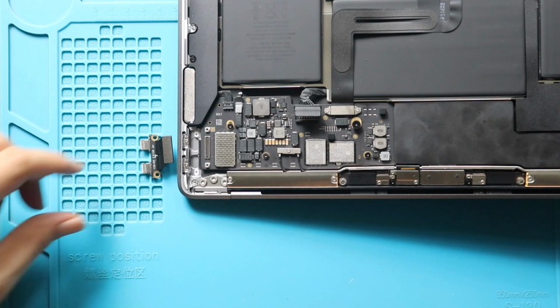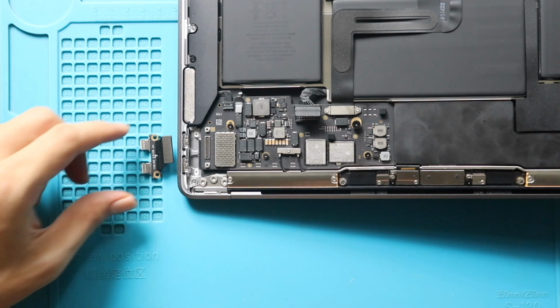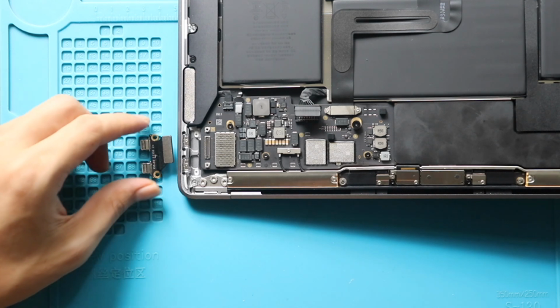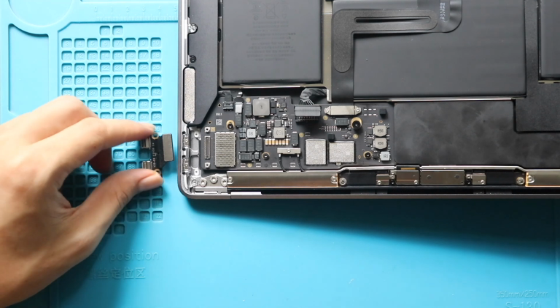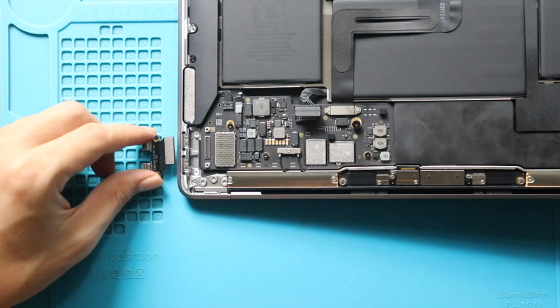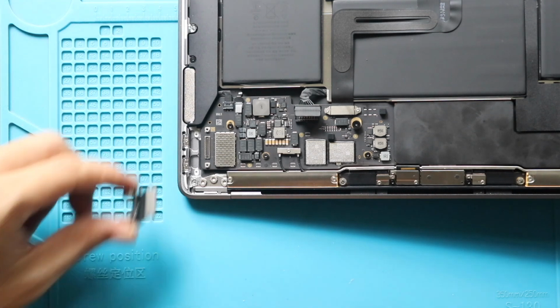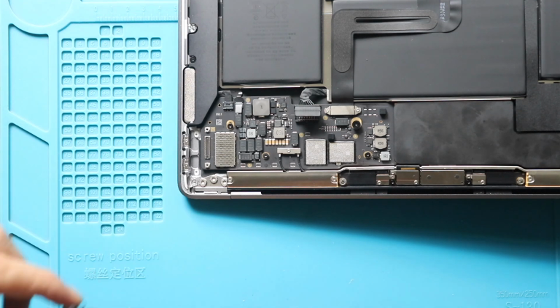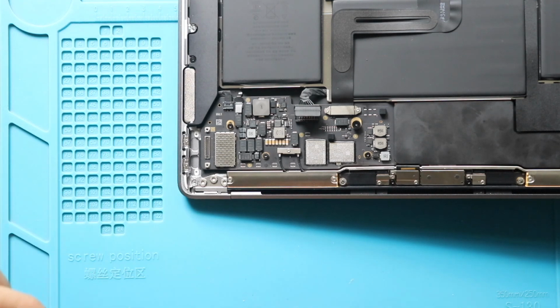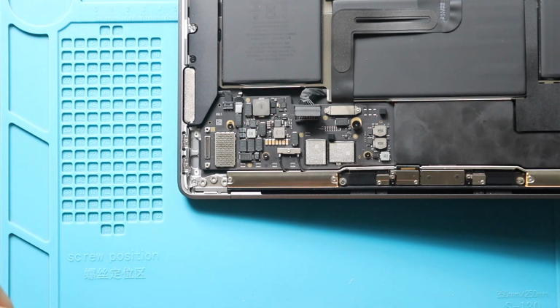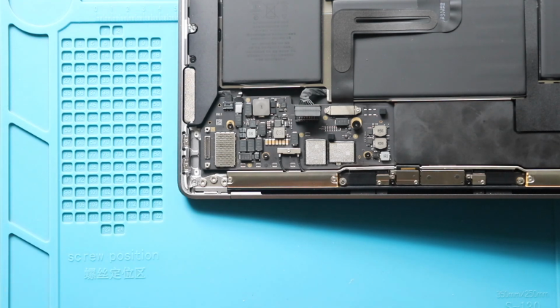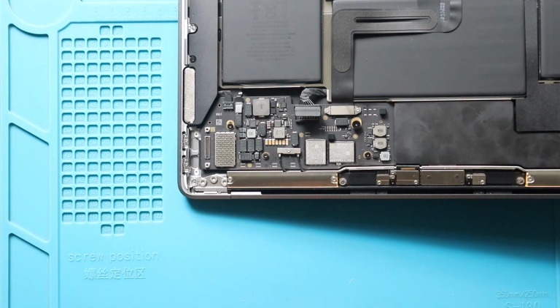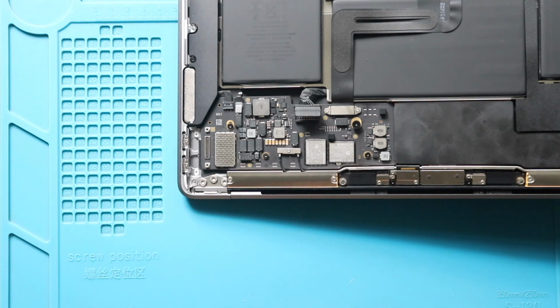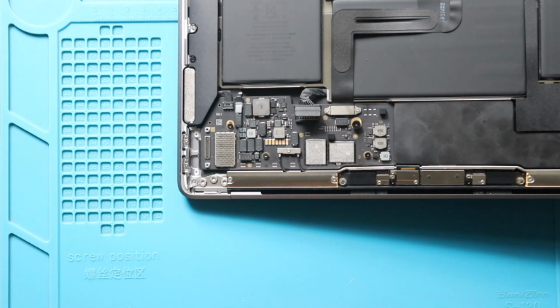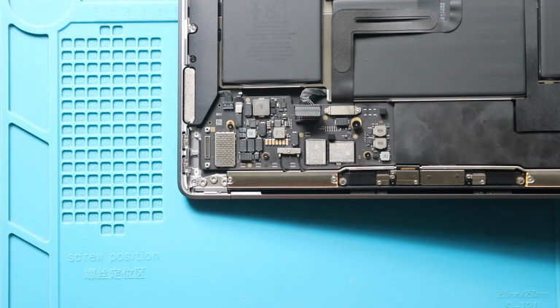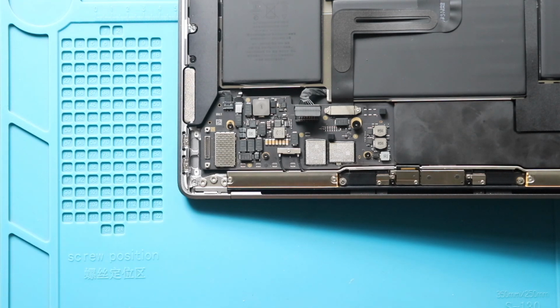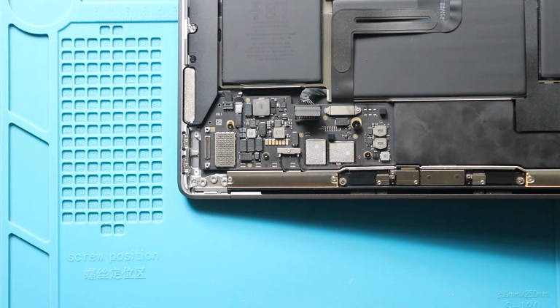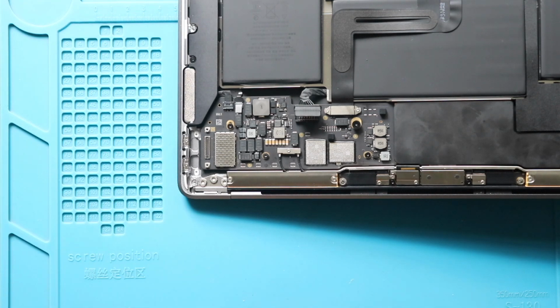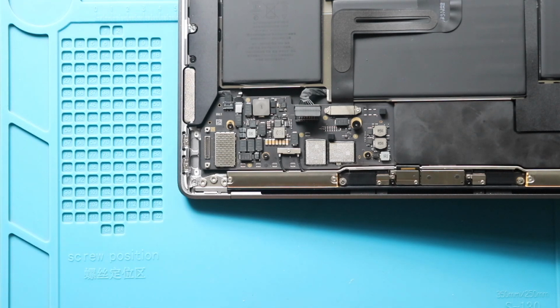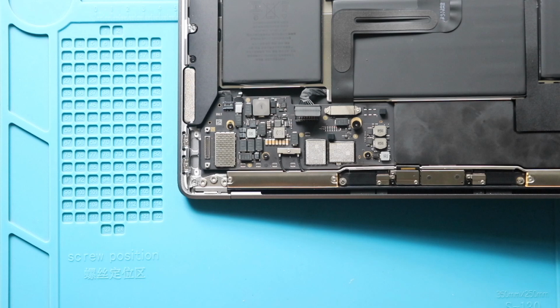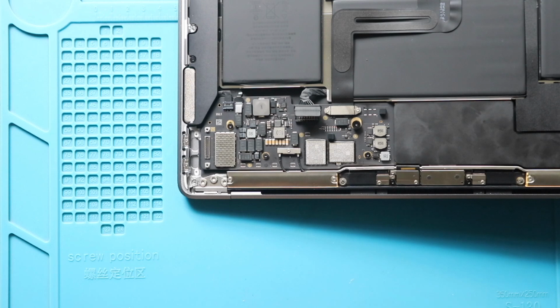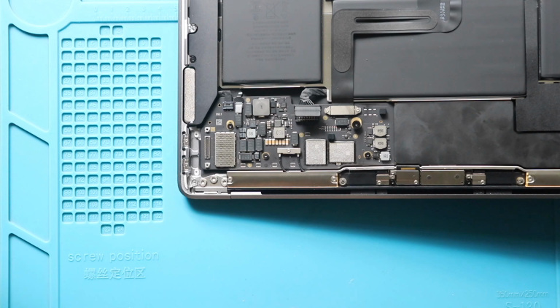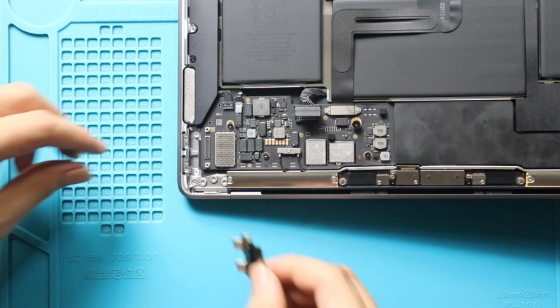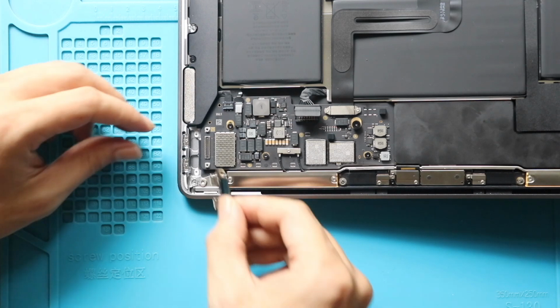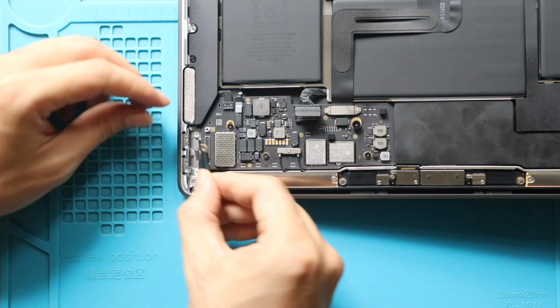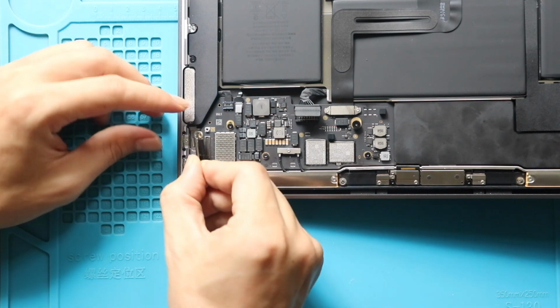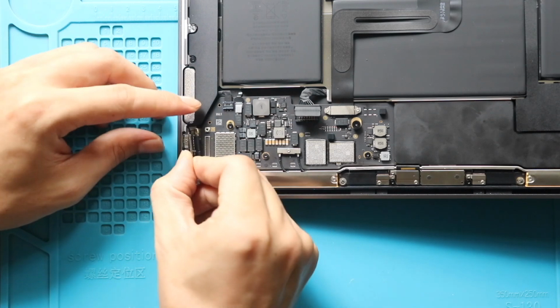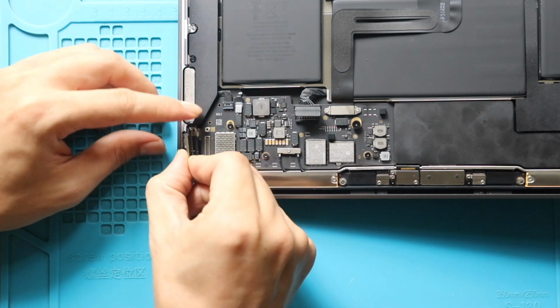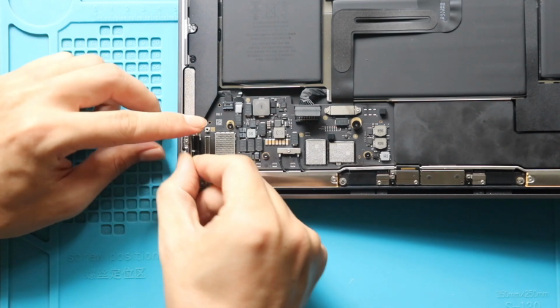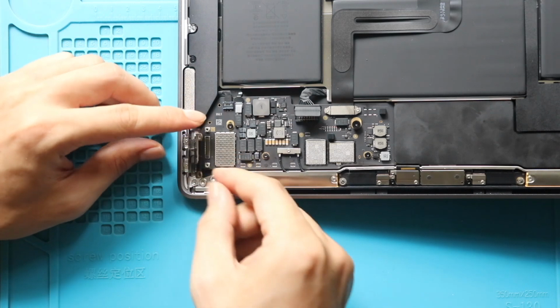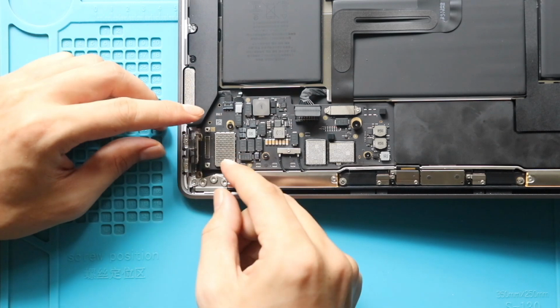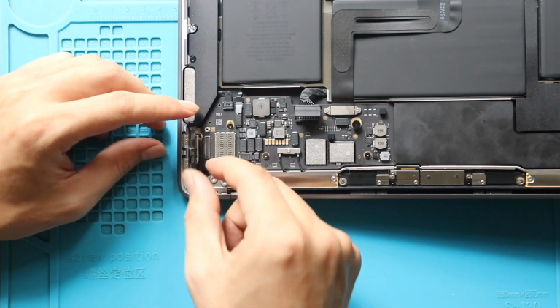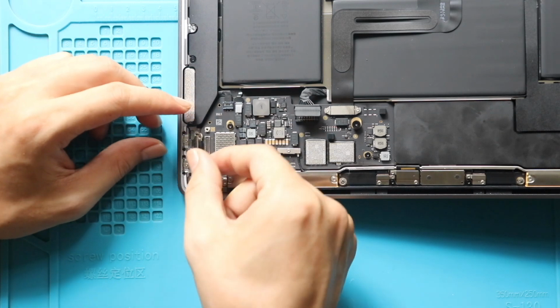Next, place the new Type-C board on the body. And then, secure the board by adding the two screws.